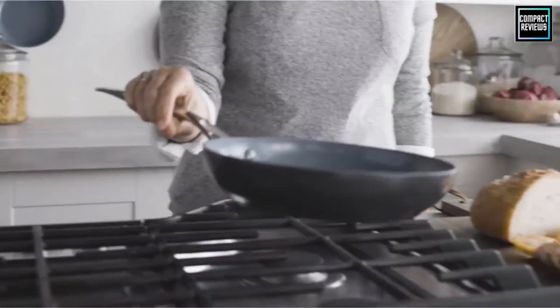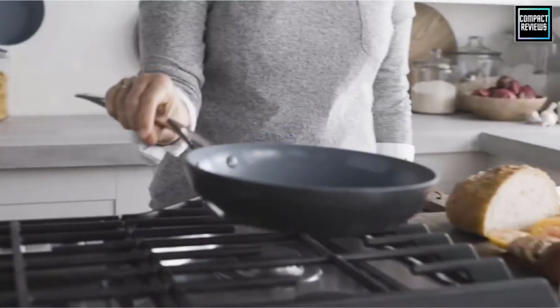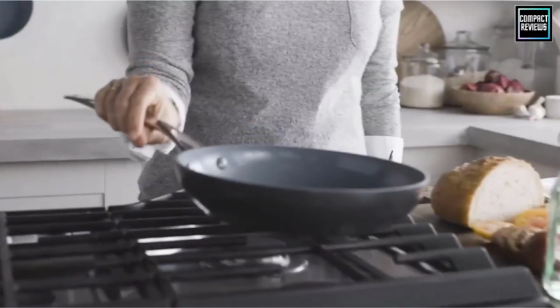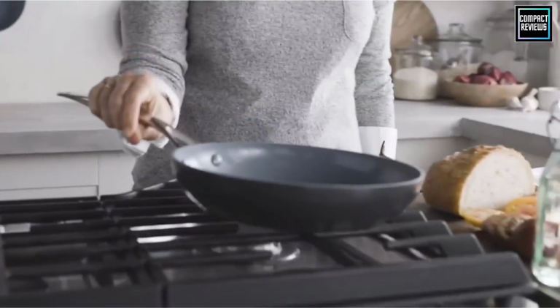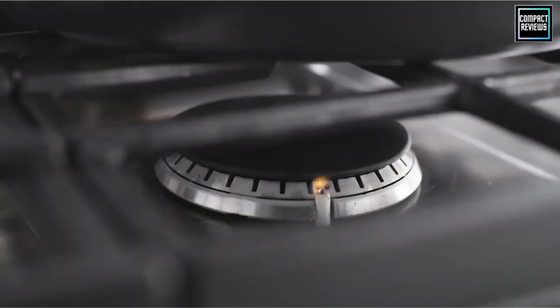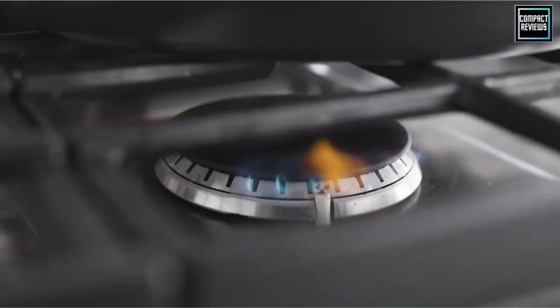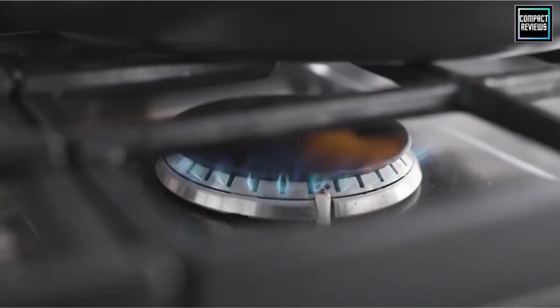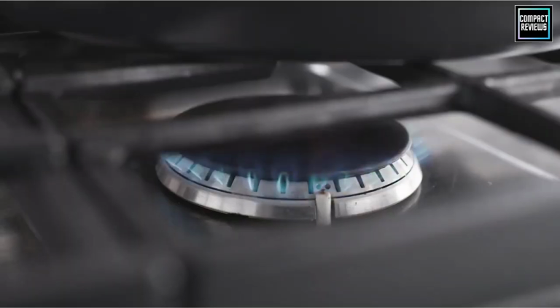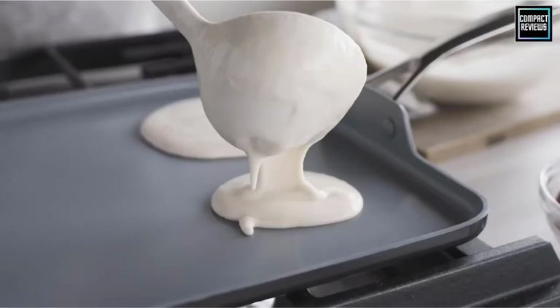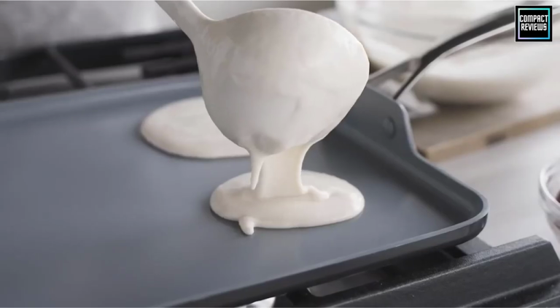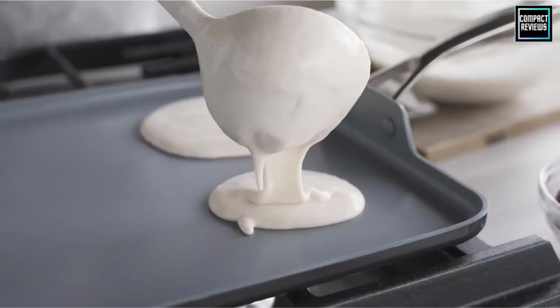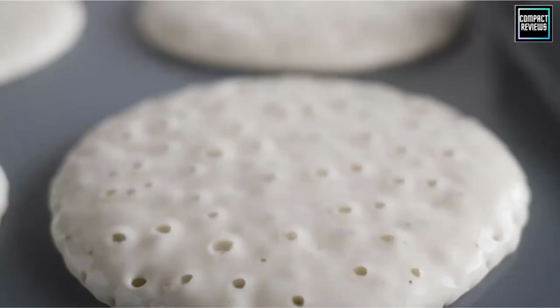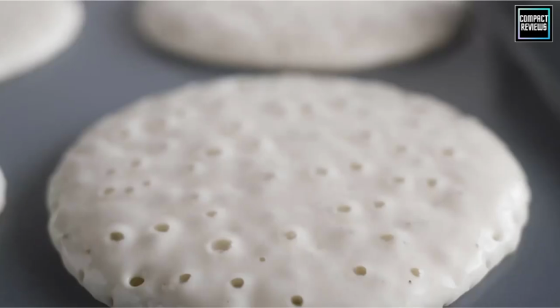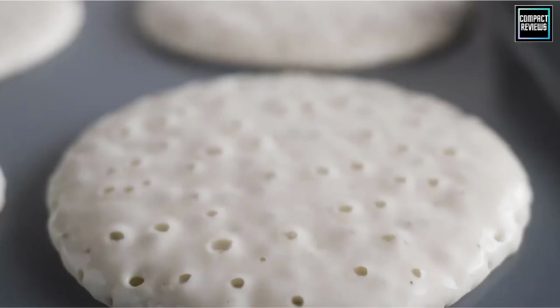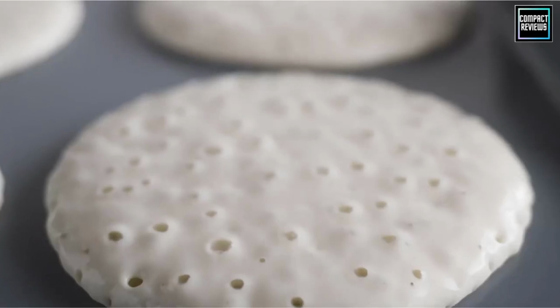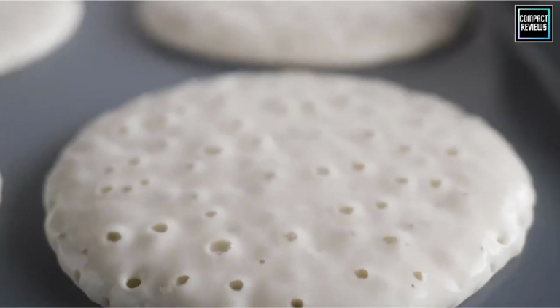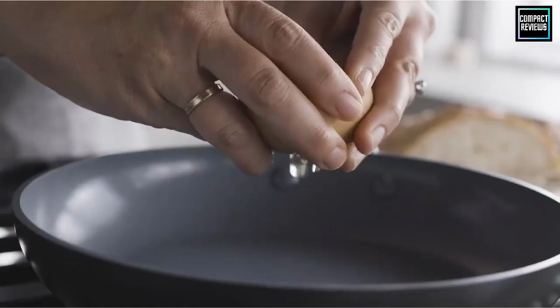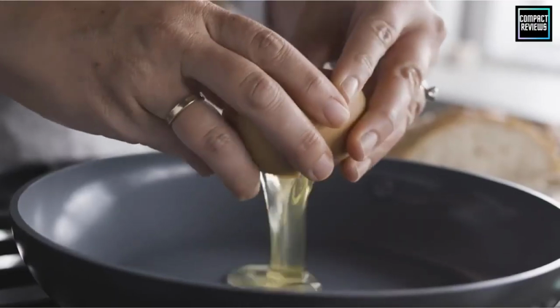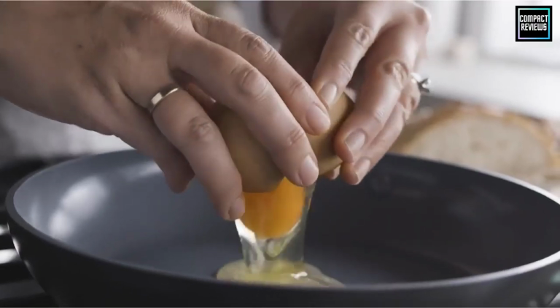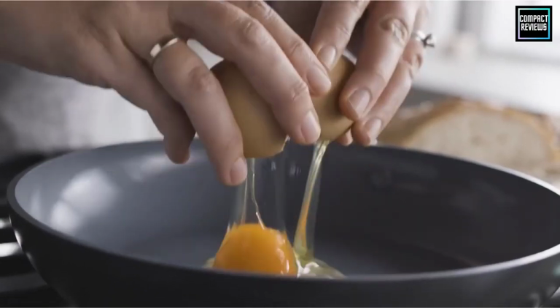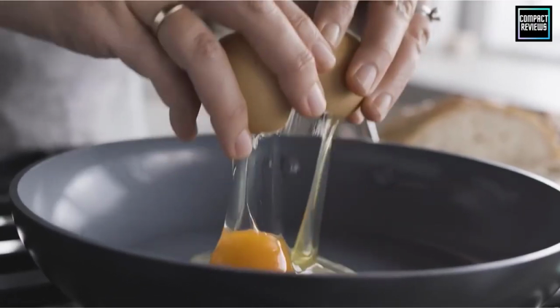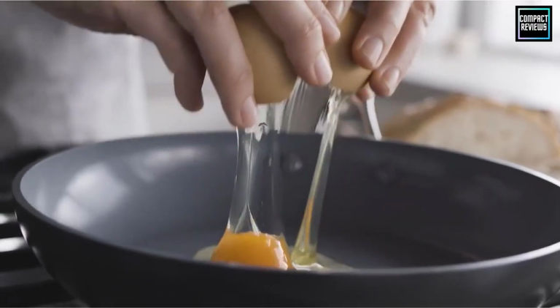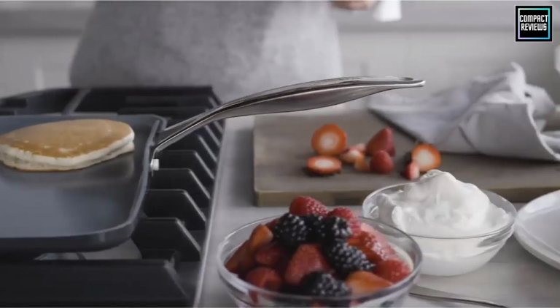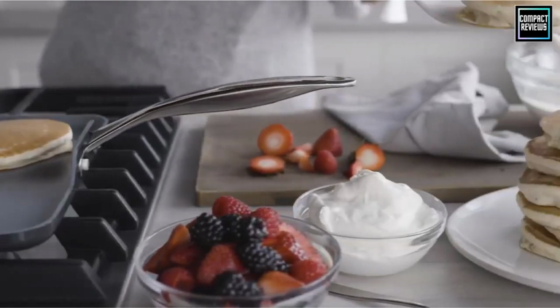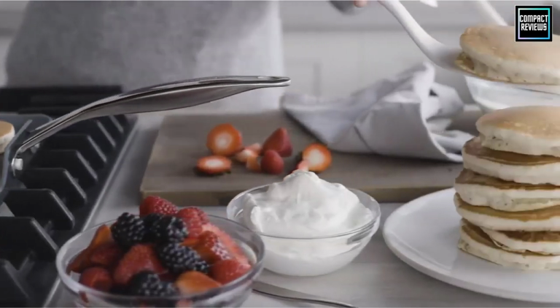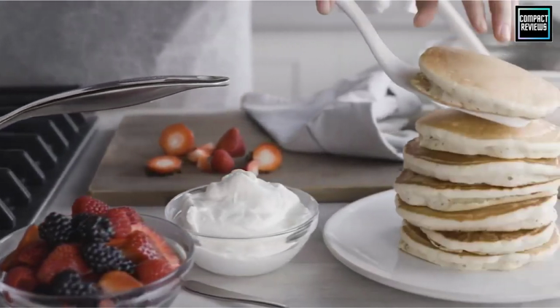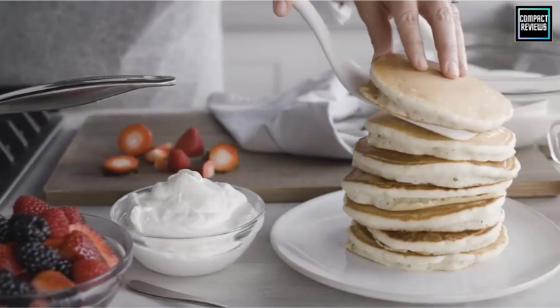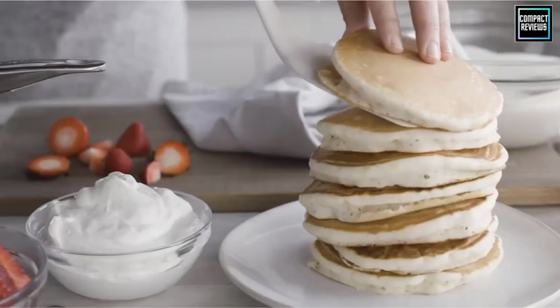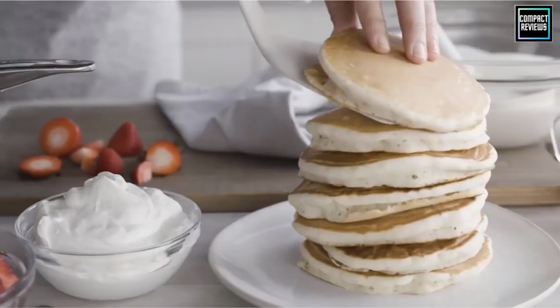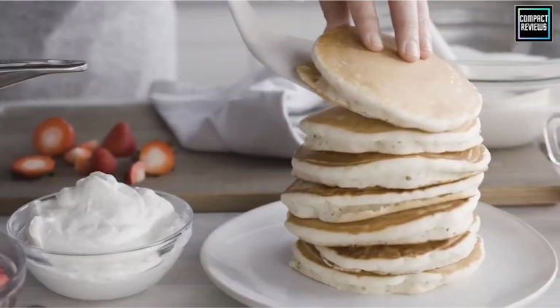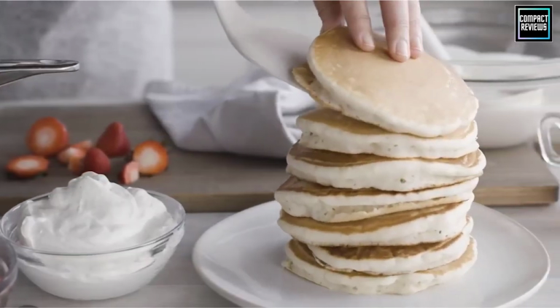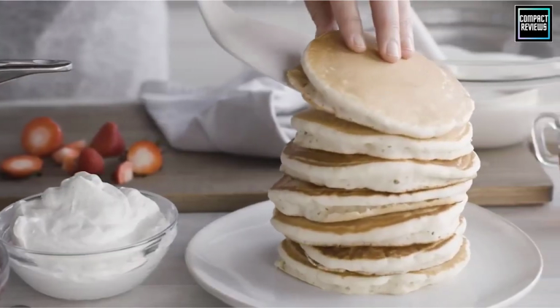That was our list of the top 5 best skillets, just for you. Thank you.